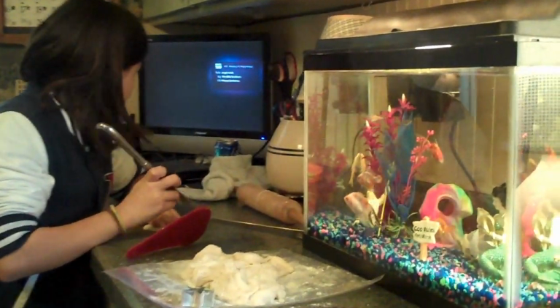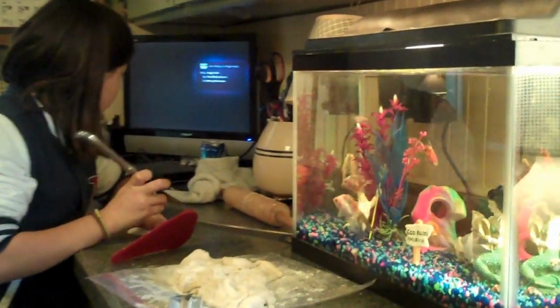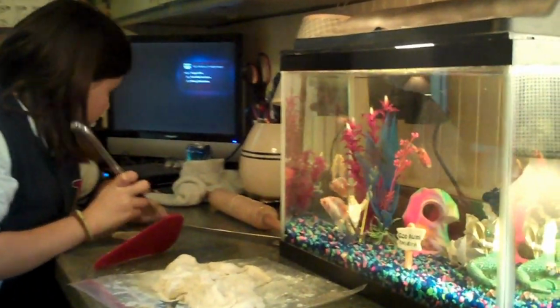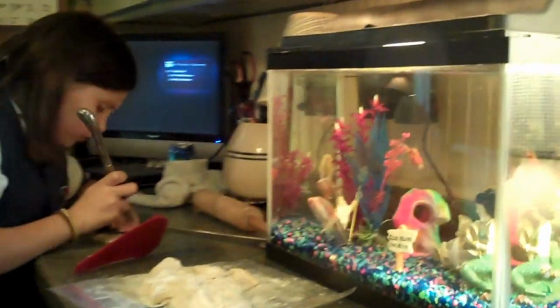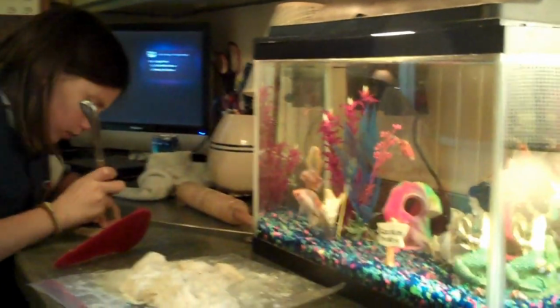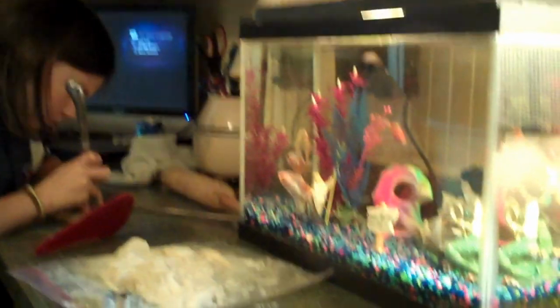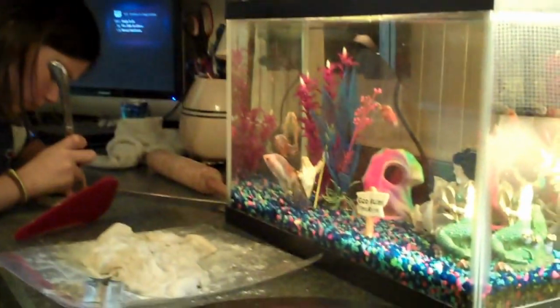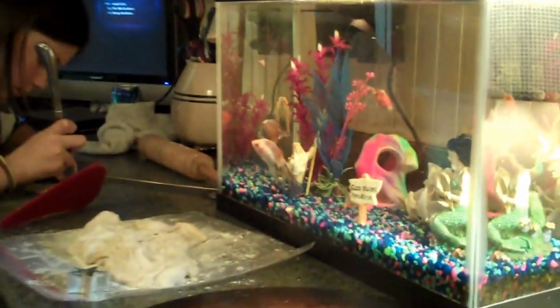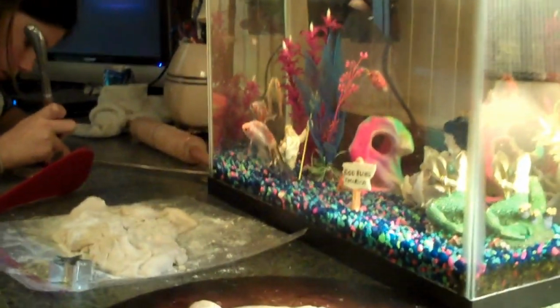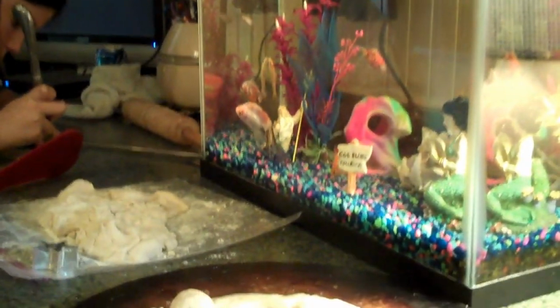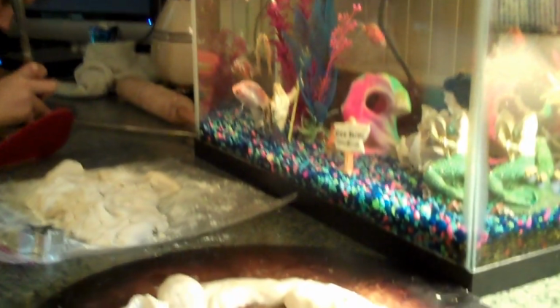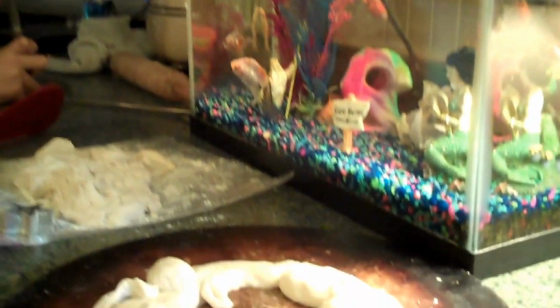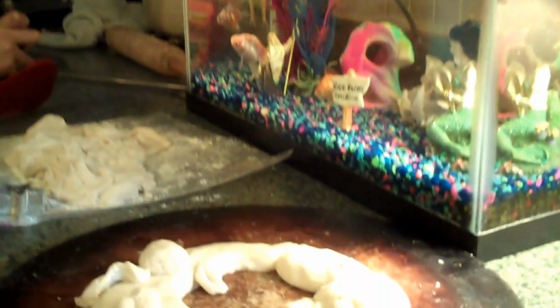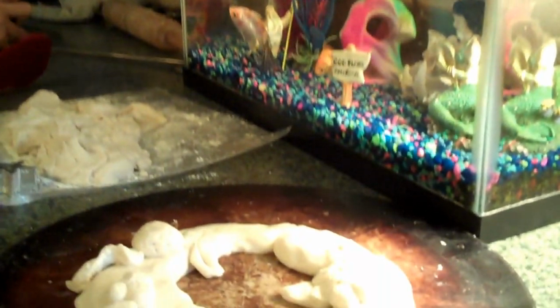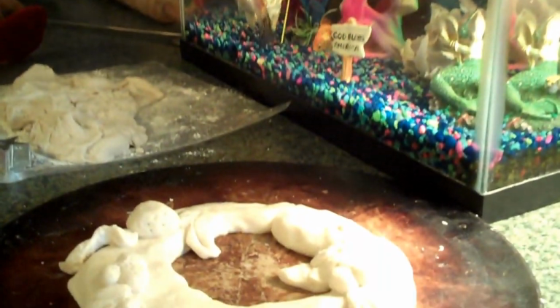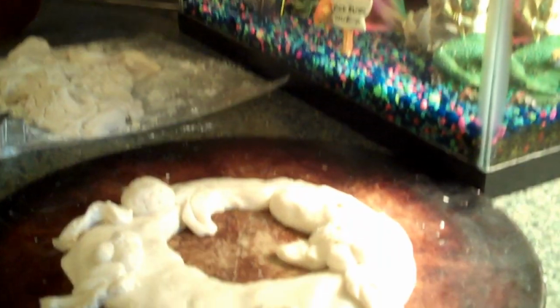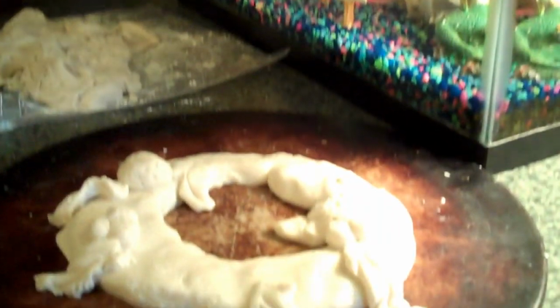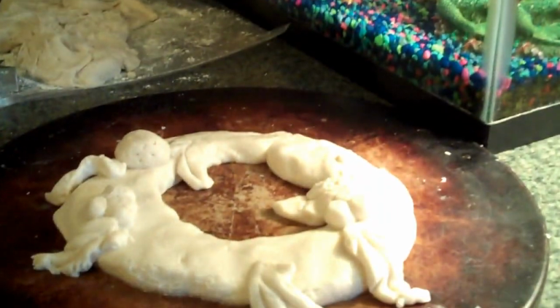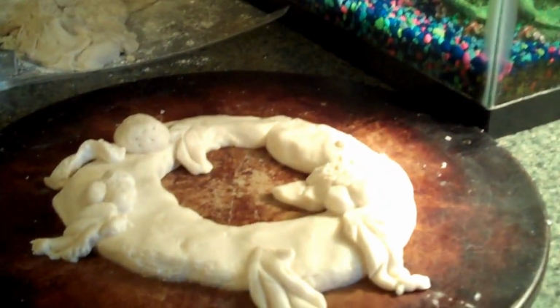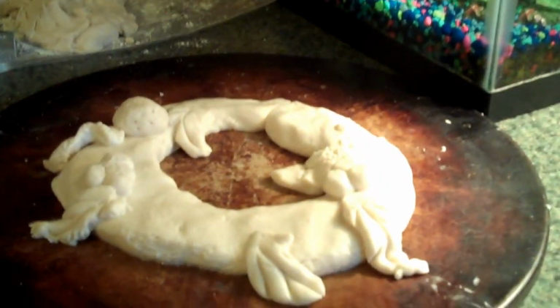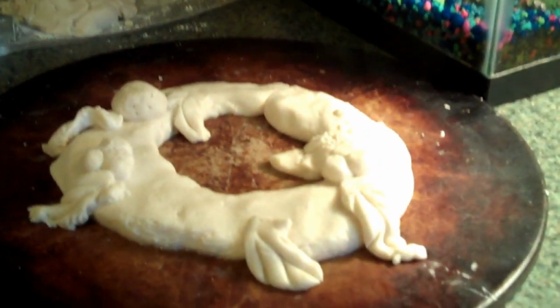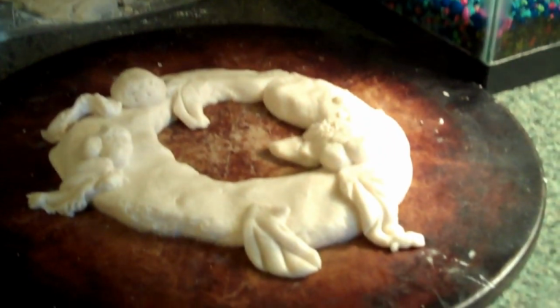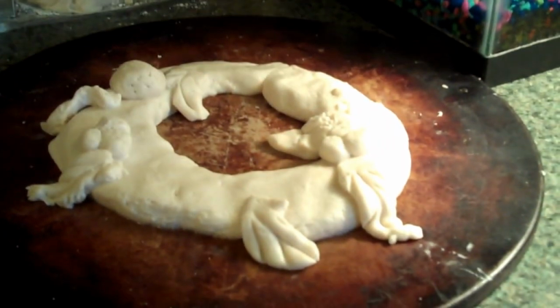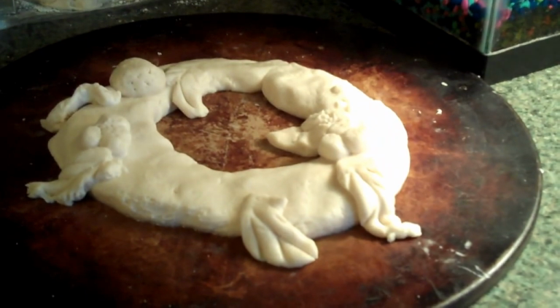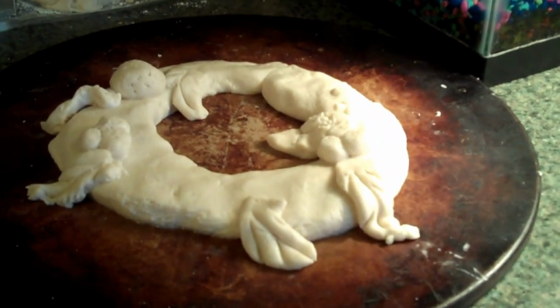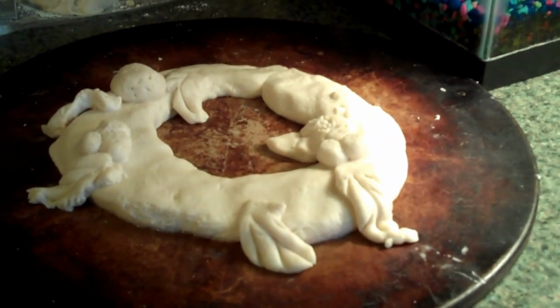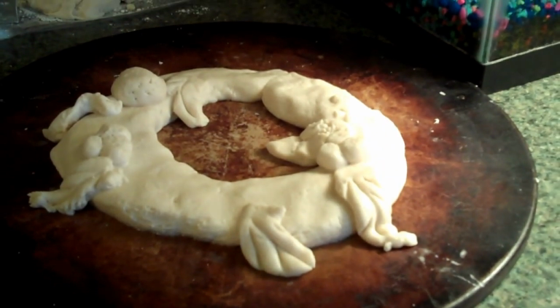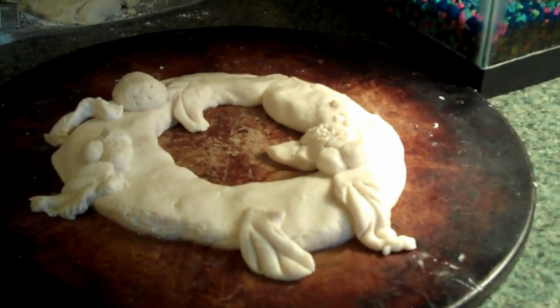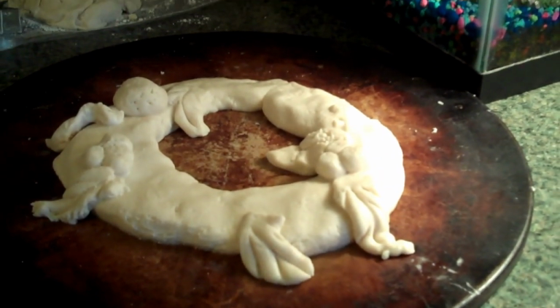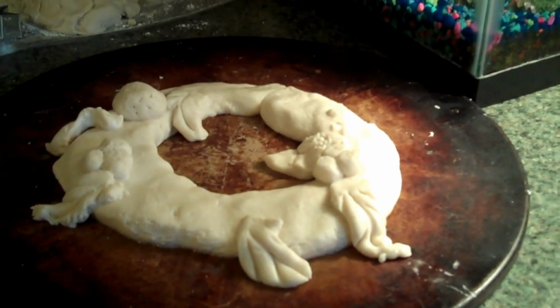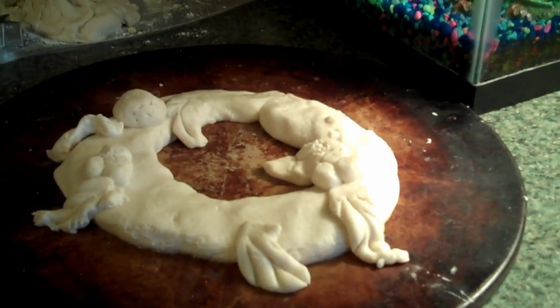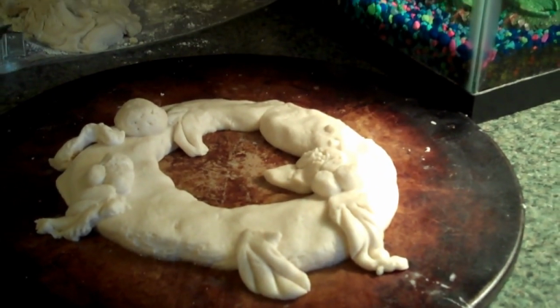Those stars look cute on there, I think. Yeah, I like that. Give me one more. One more.